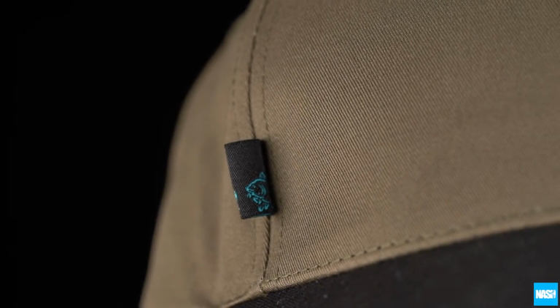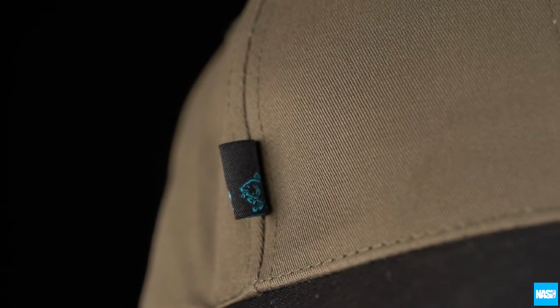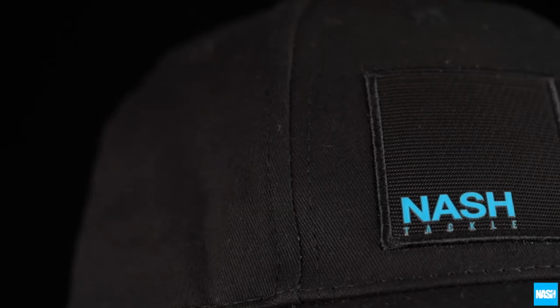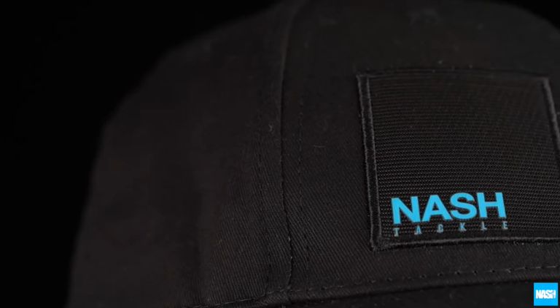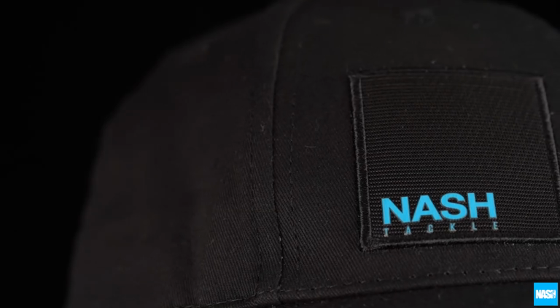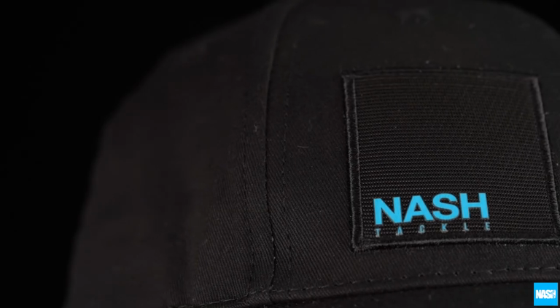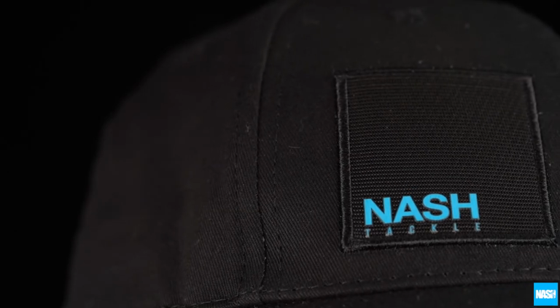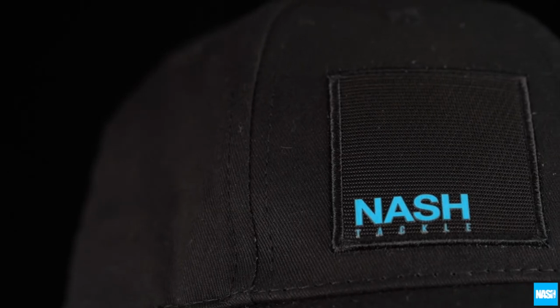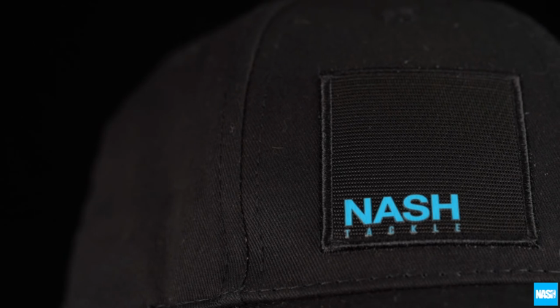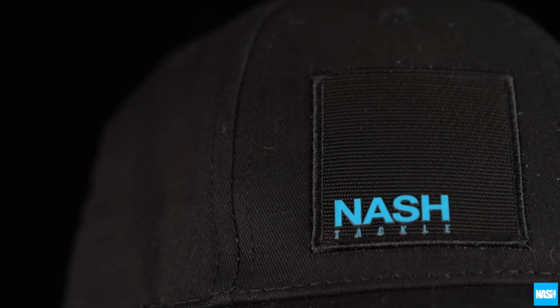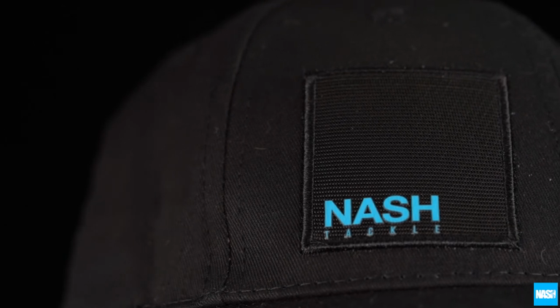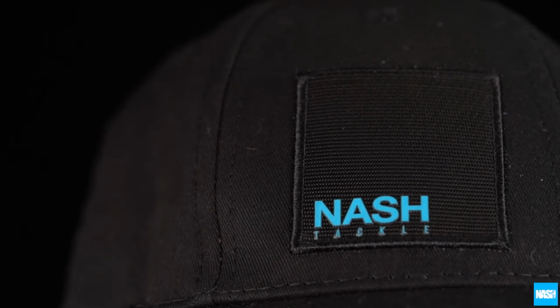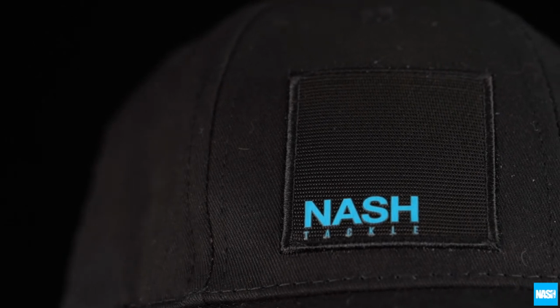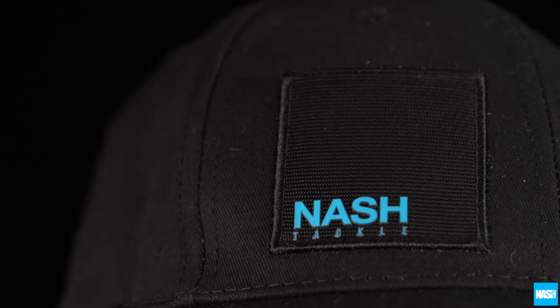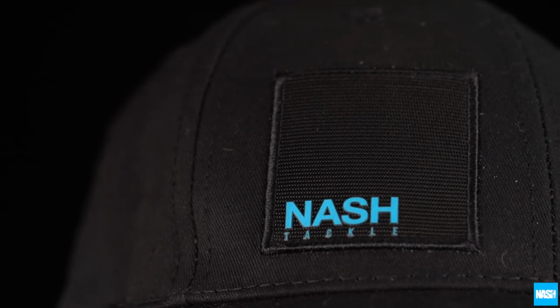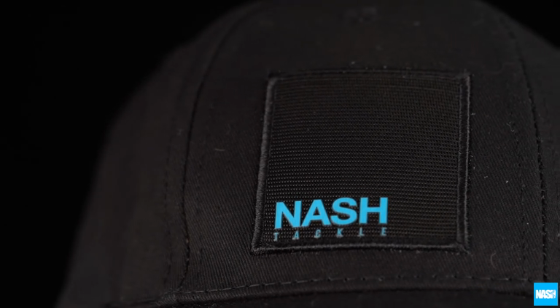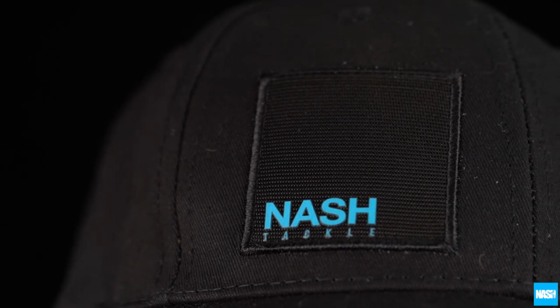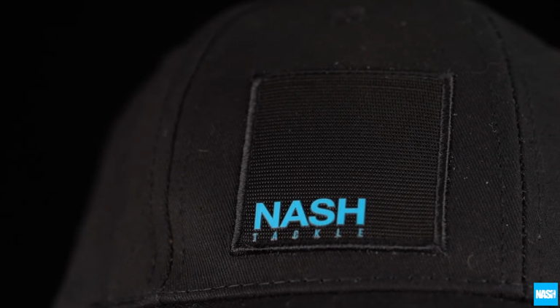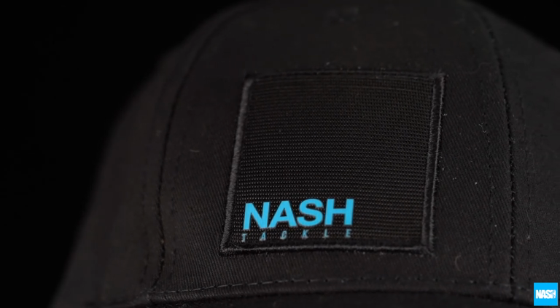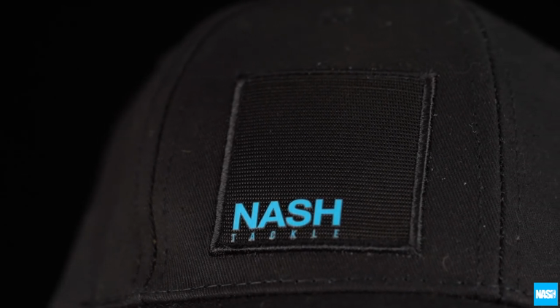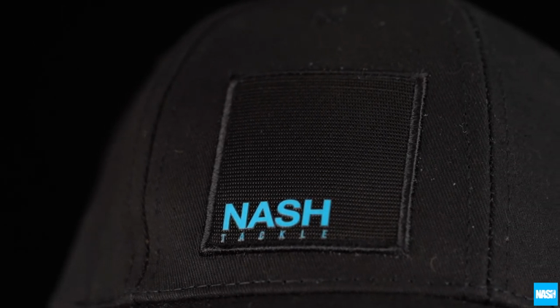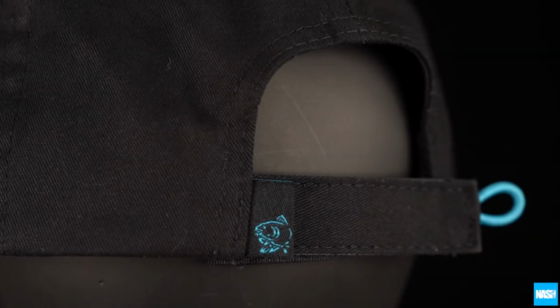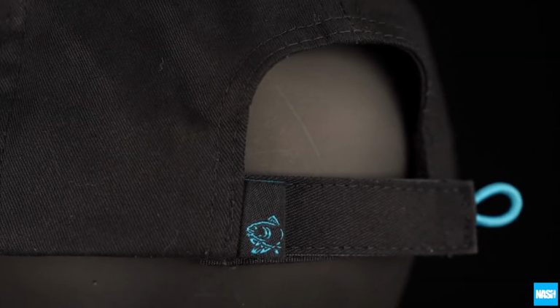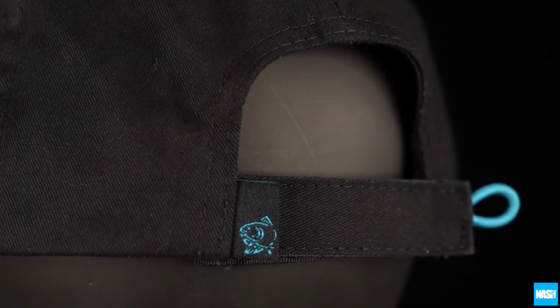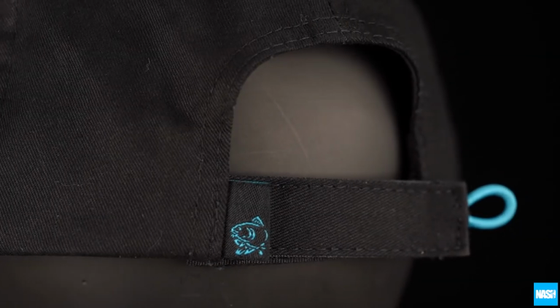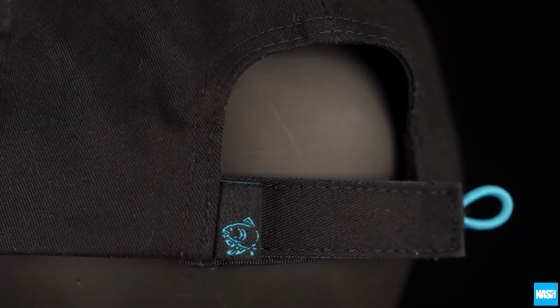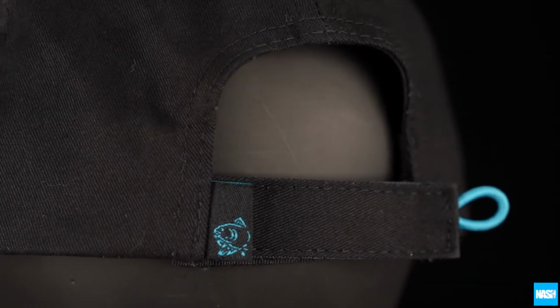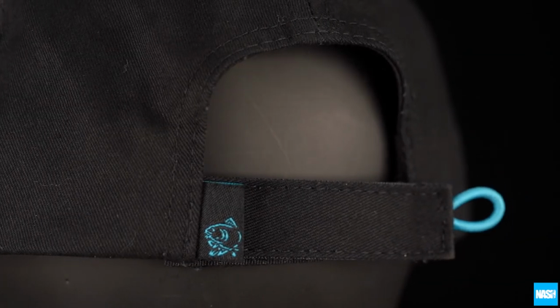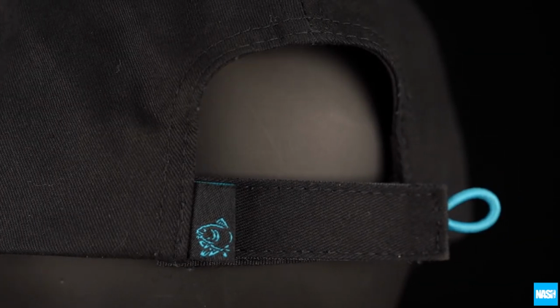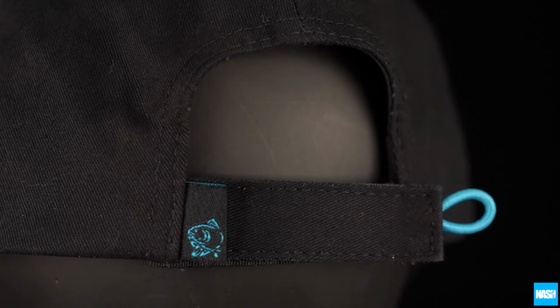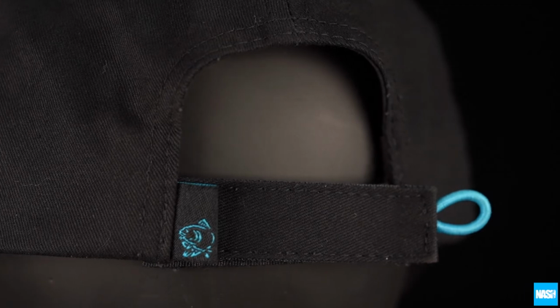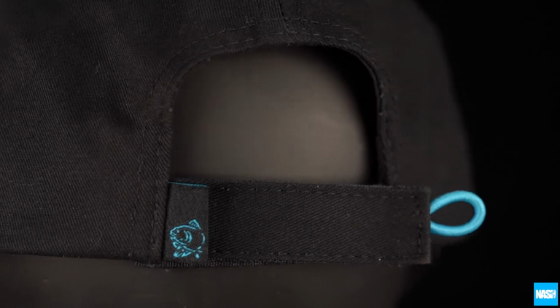The black design features a cyan blue NASH logo and branded trim details, with a matching blue tab puller for velcro adjustment.